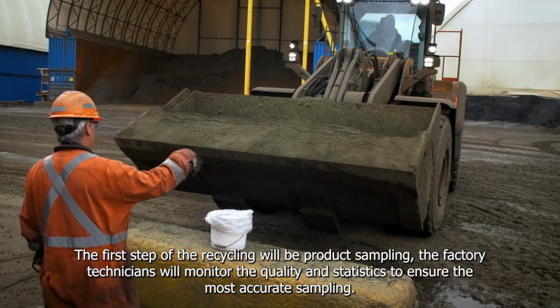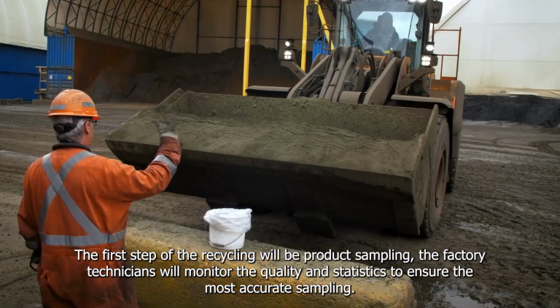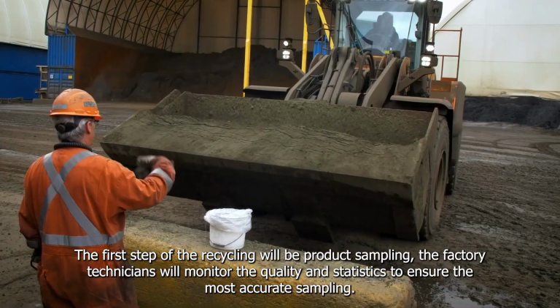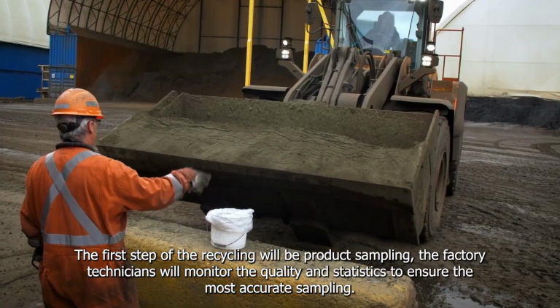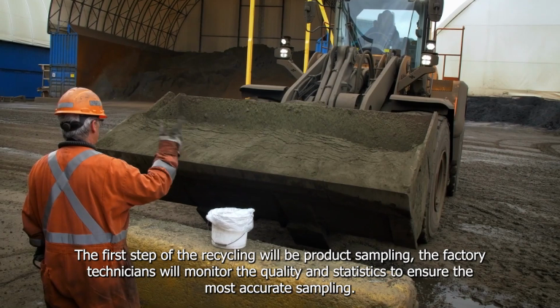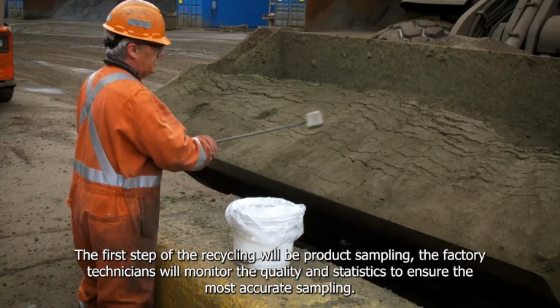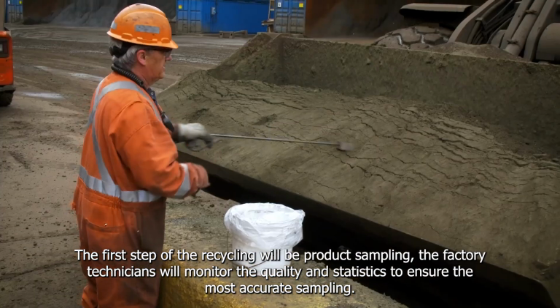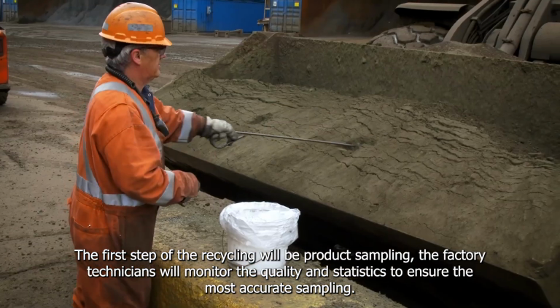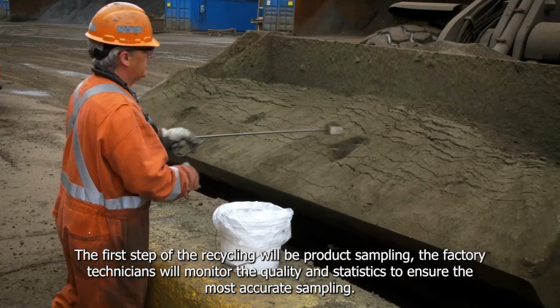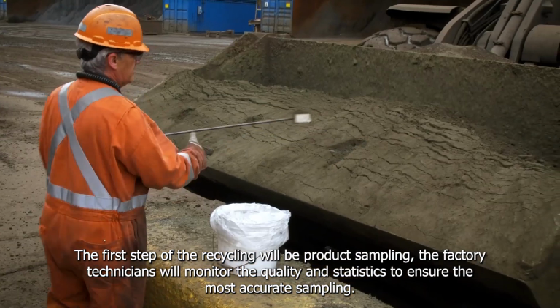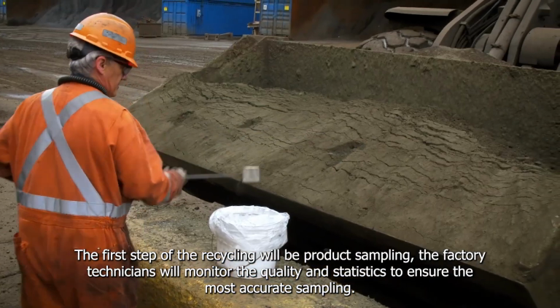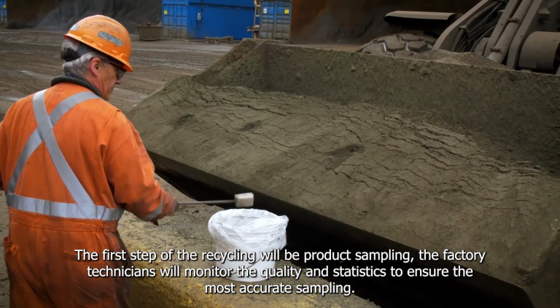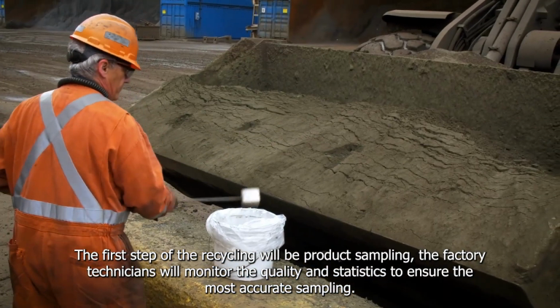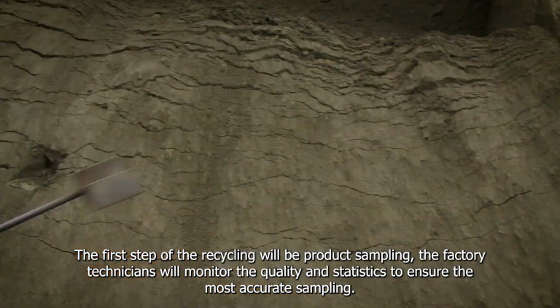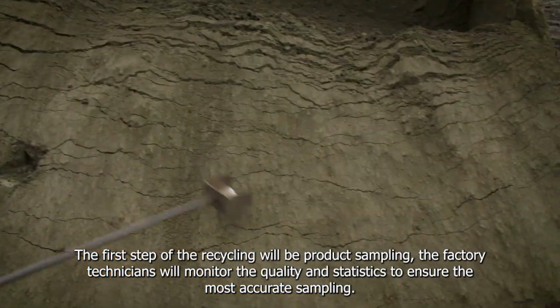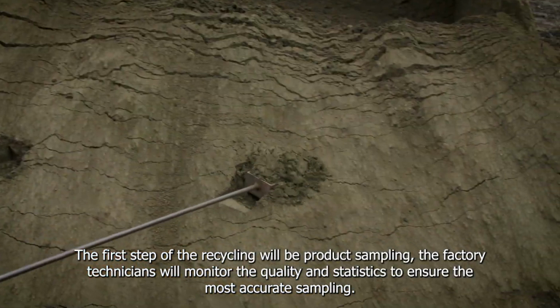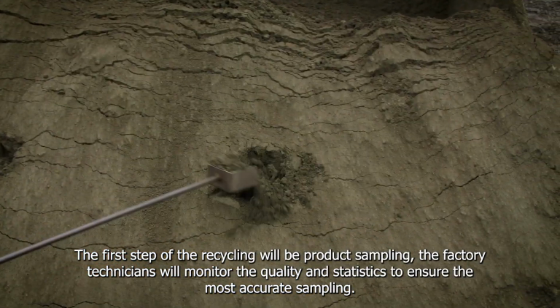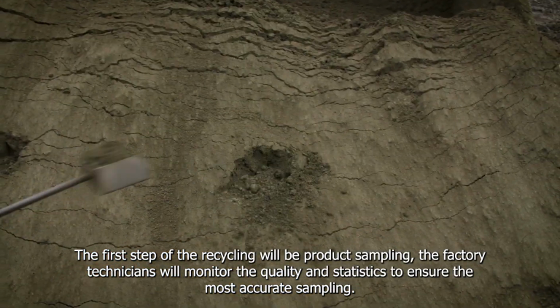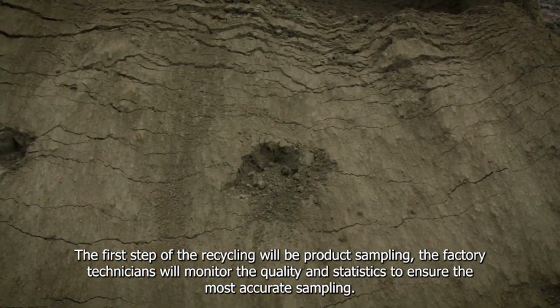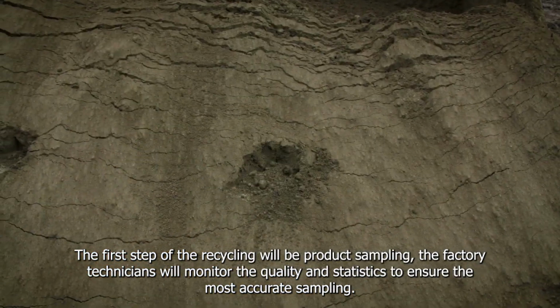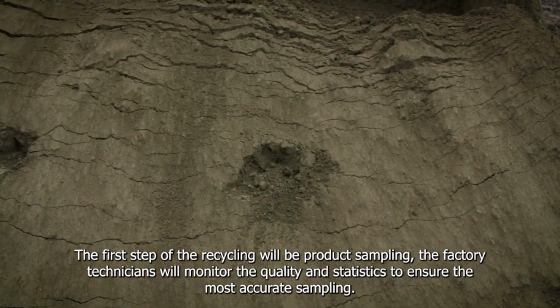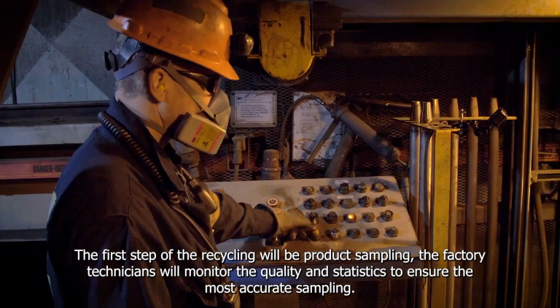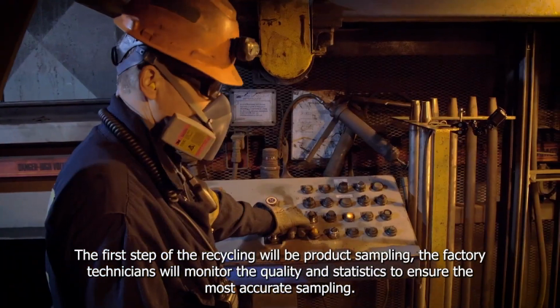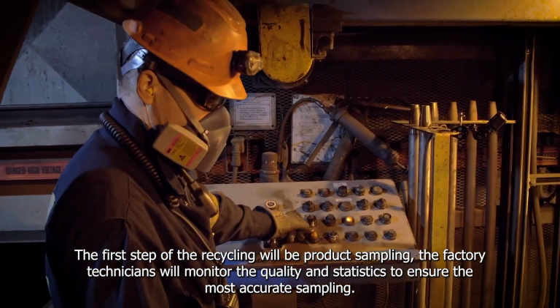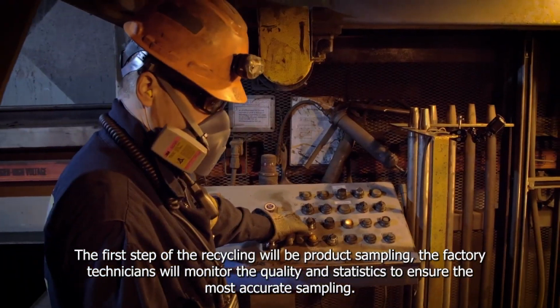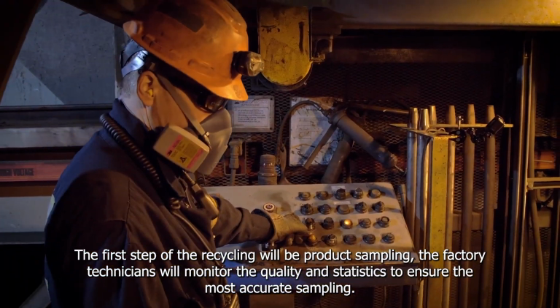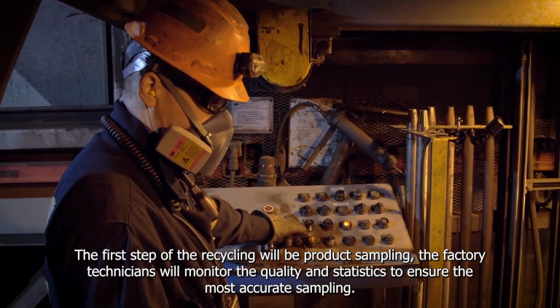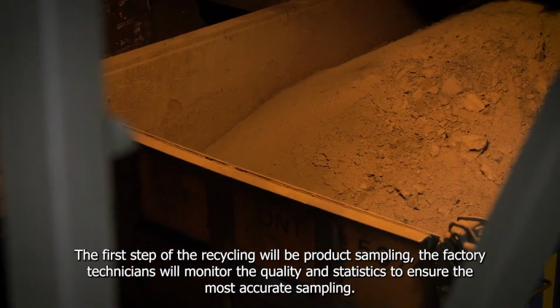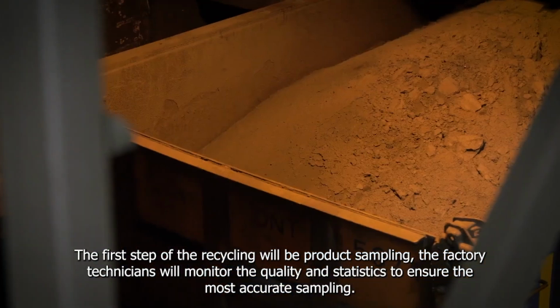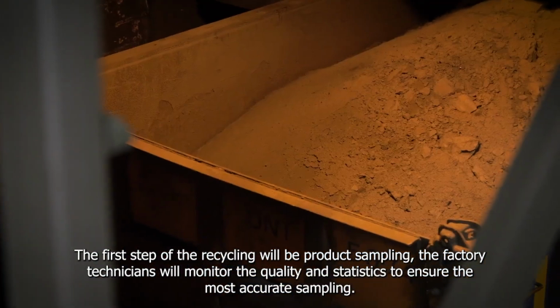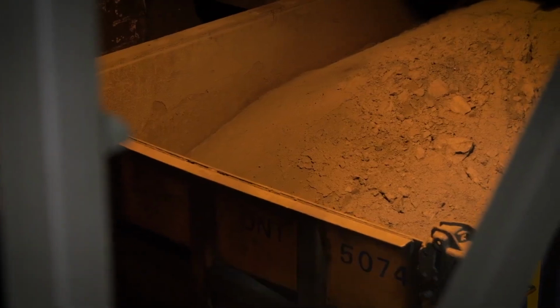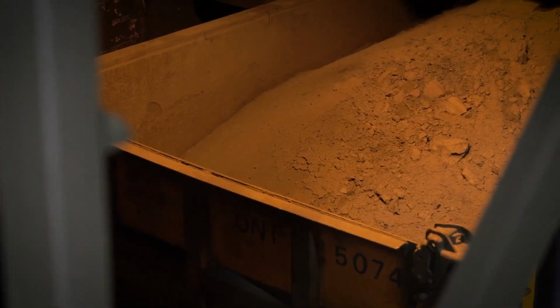The first step of the recycling will be the product sampling. The factory technicians will monitor the quality and statistics to ensure the most accurate samples.